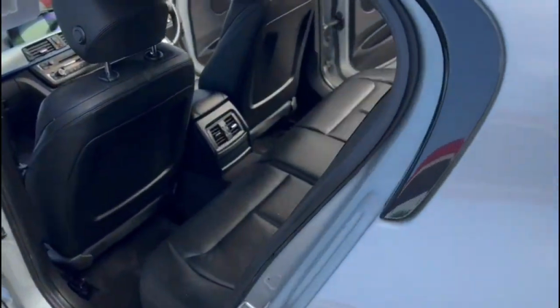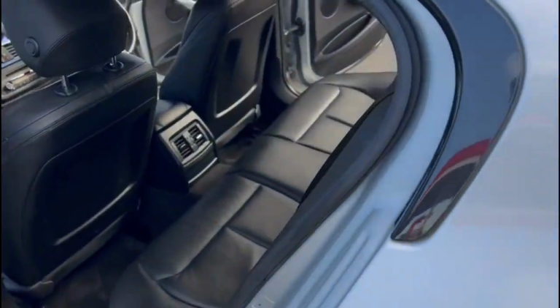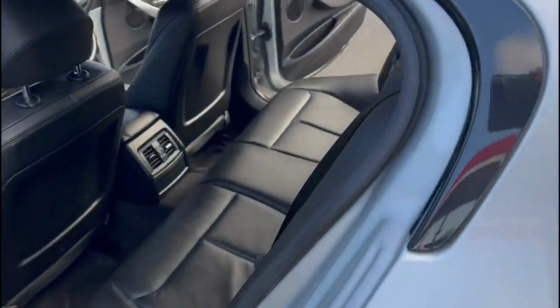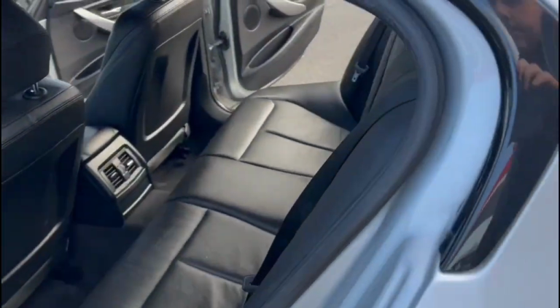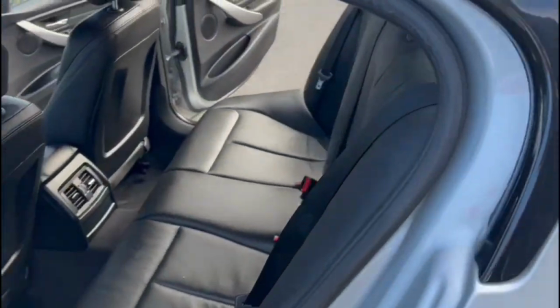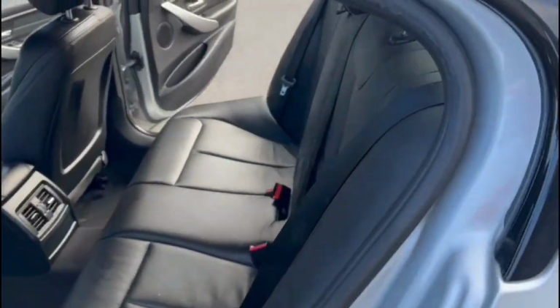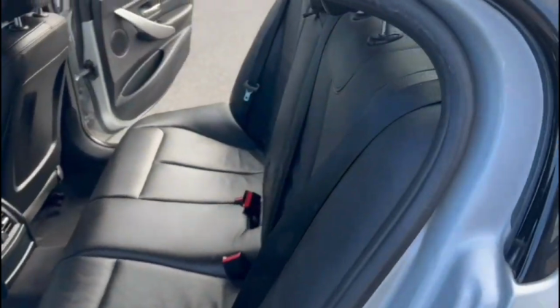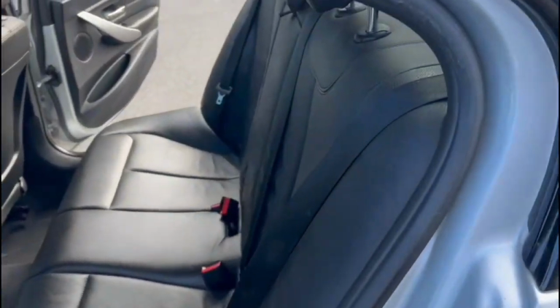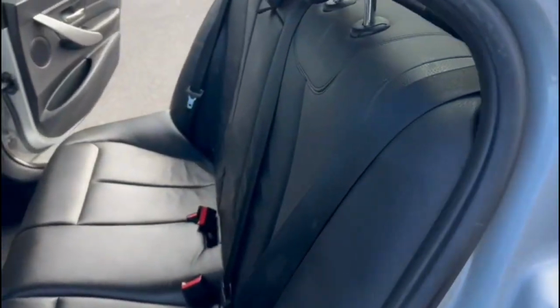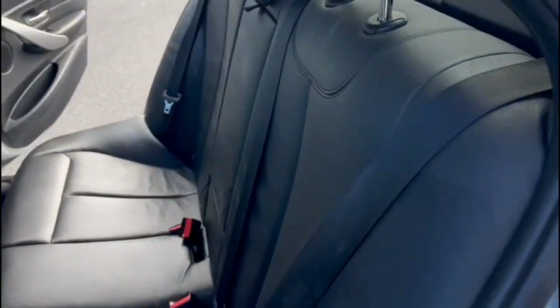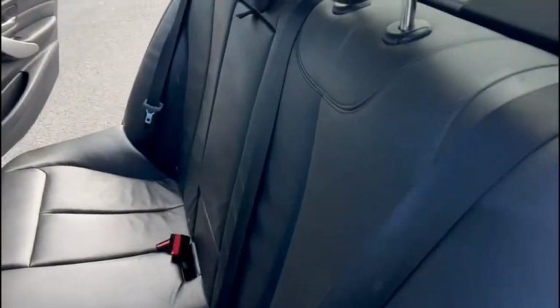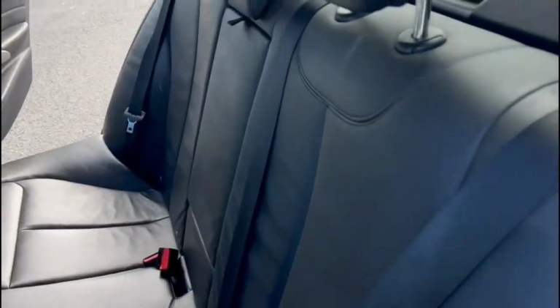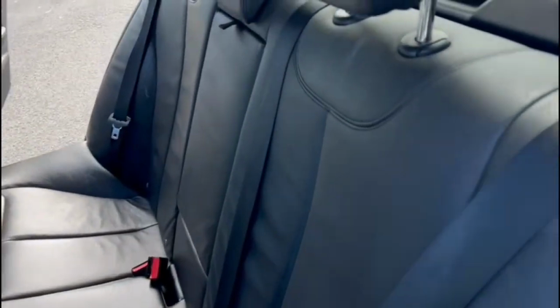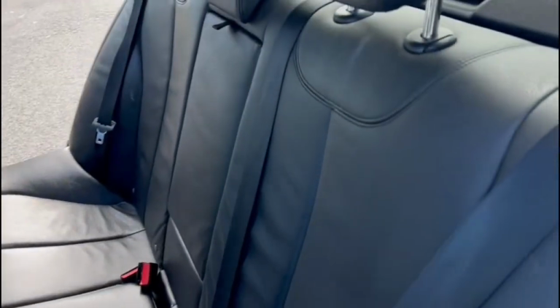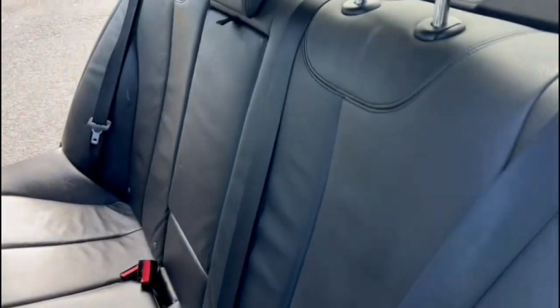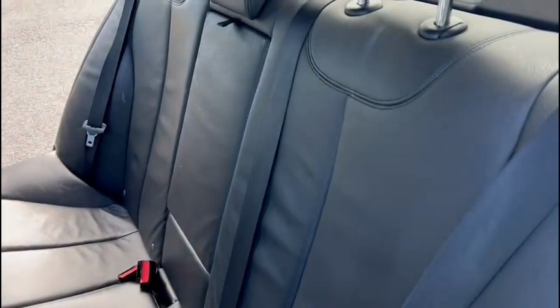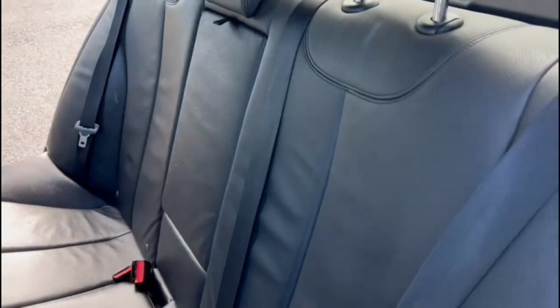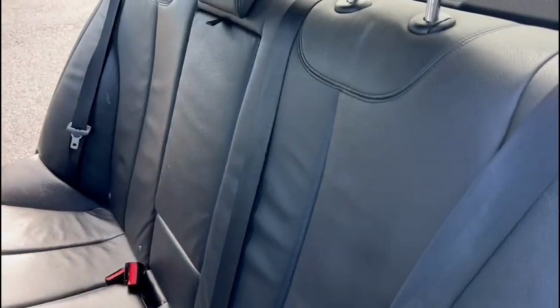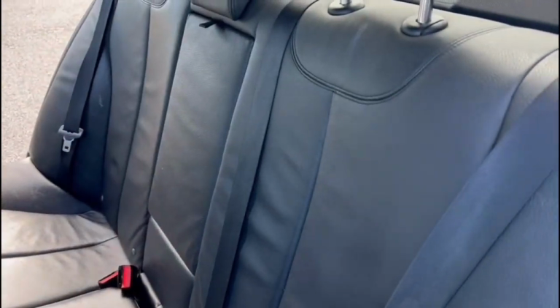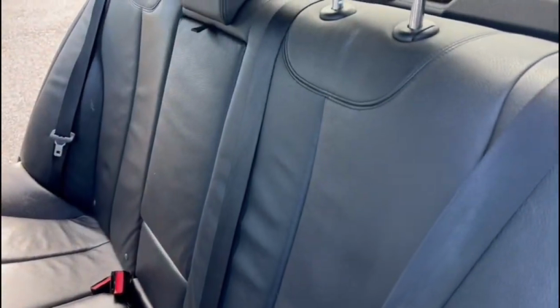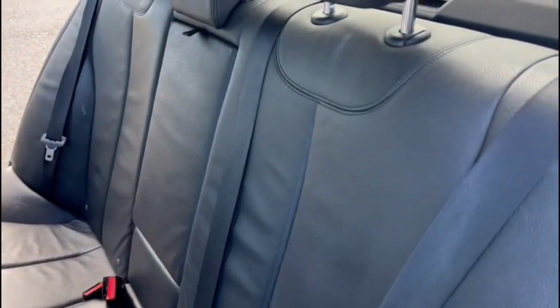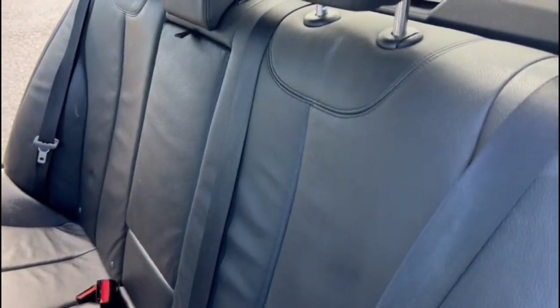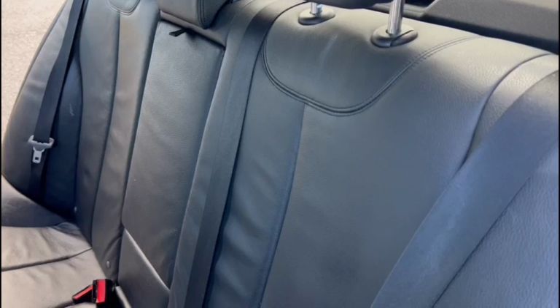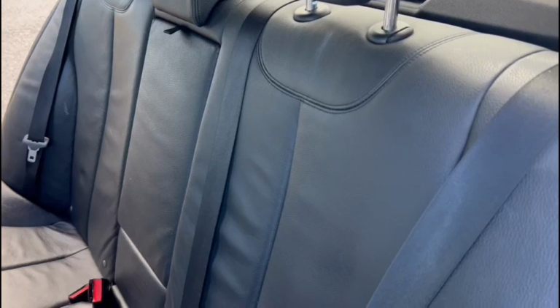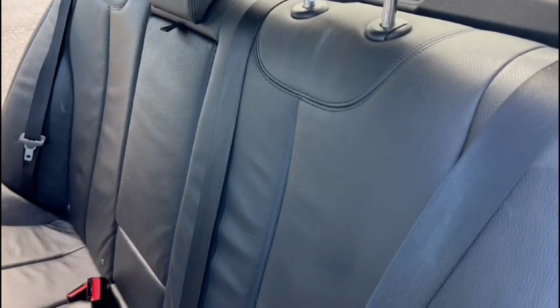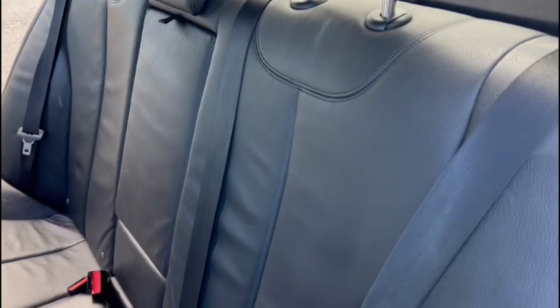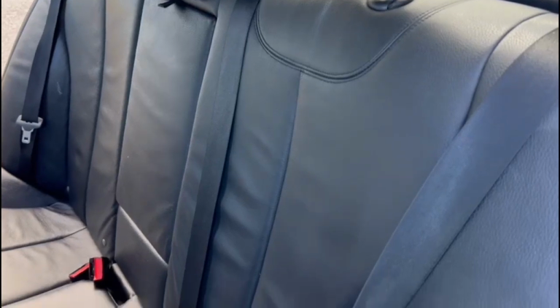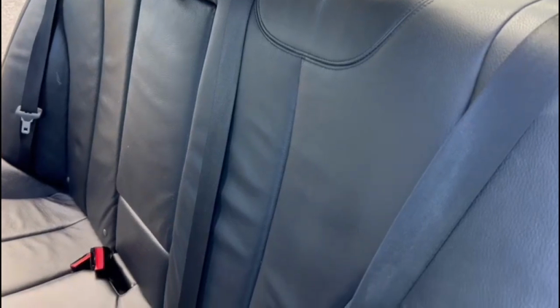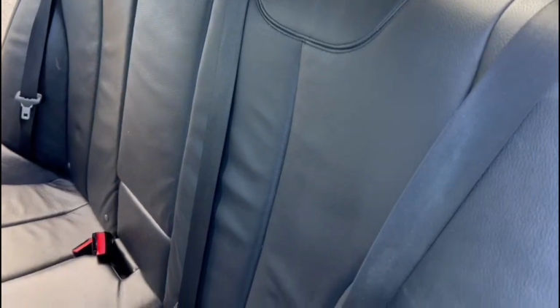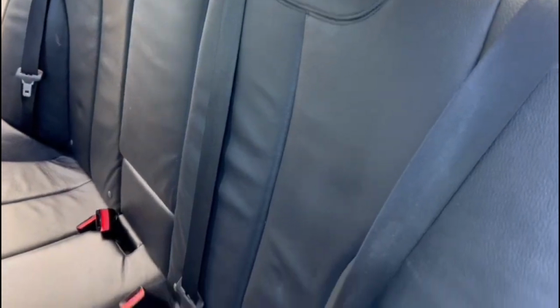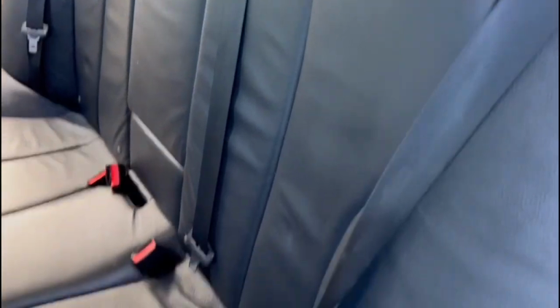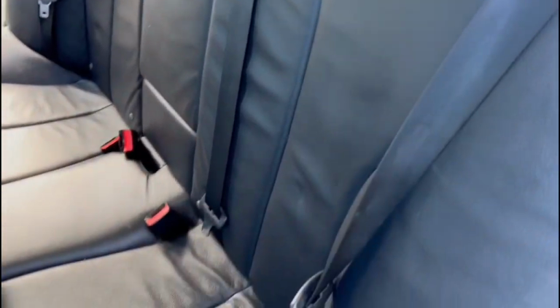Moving to the passenger side just to give you a quick view of the rear seat from this angle, just so you can see a little bit better.